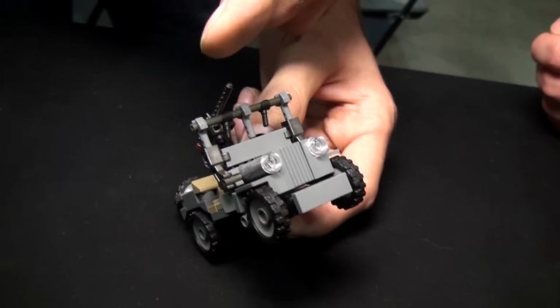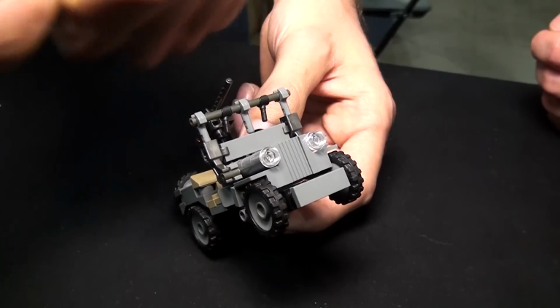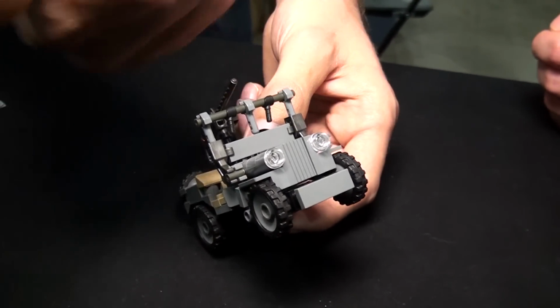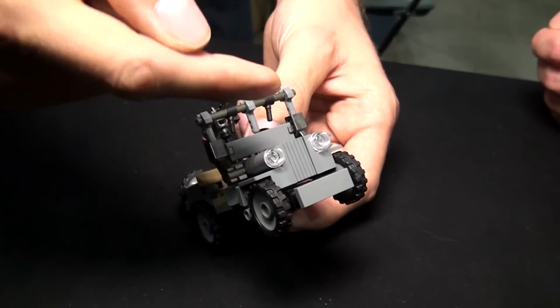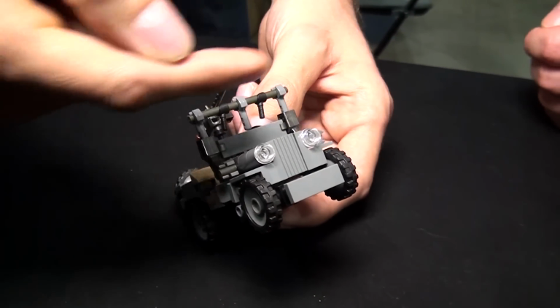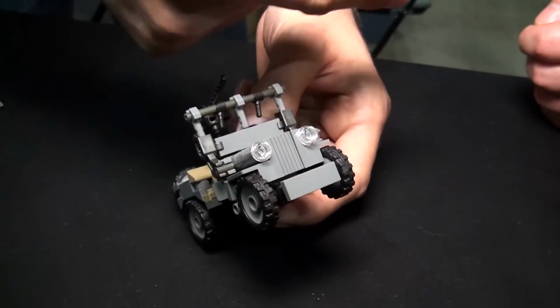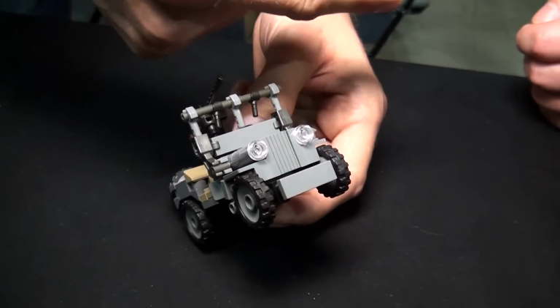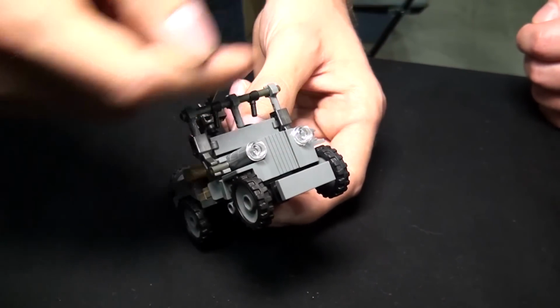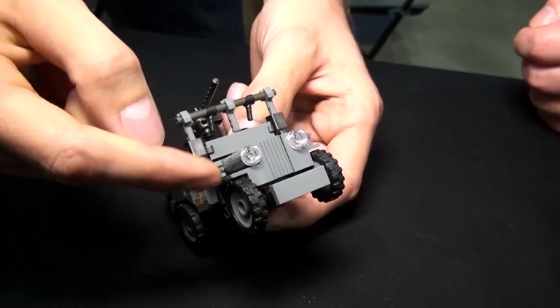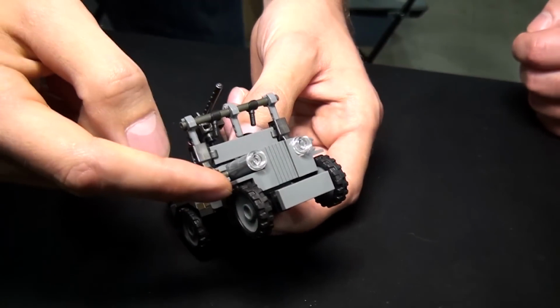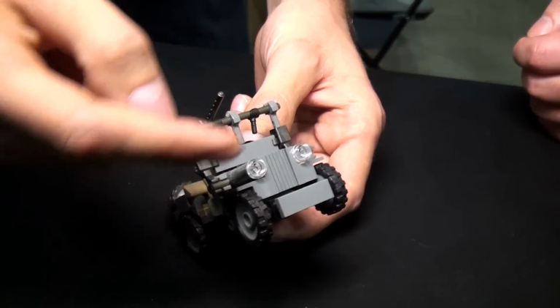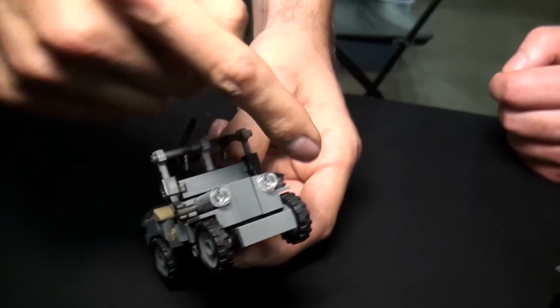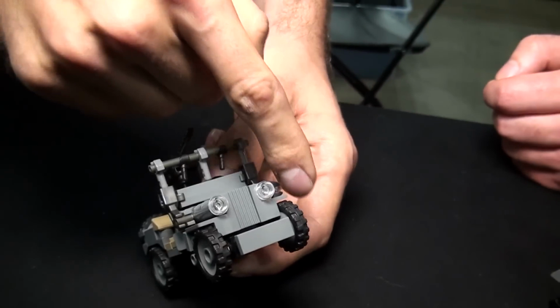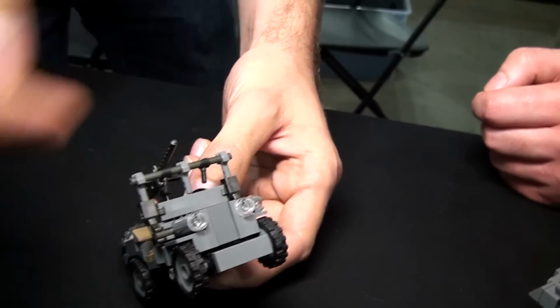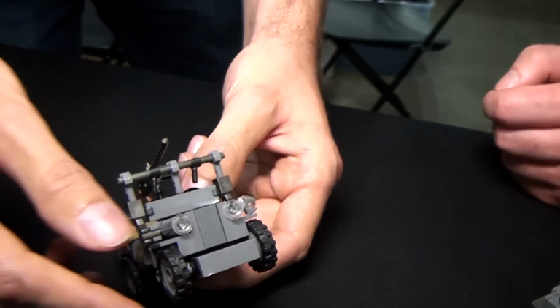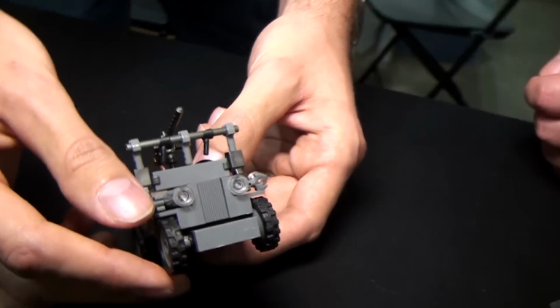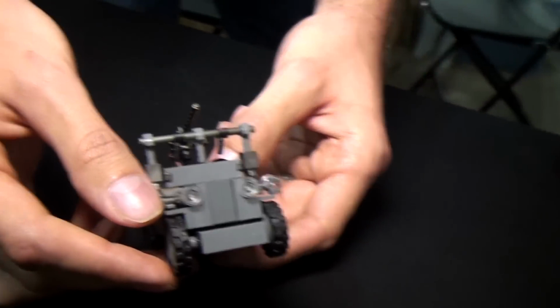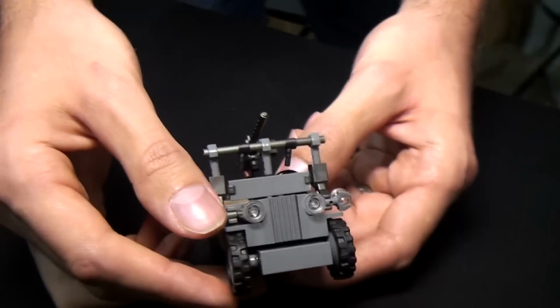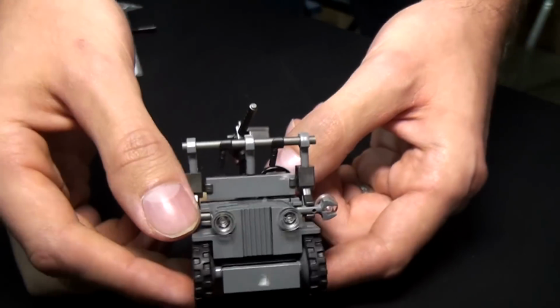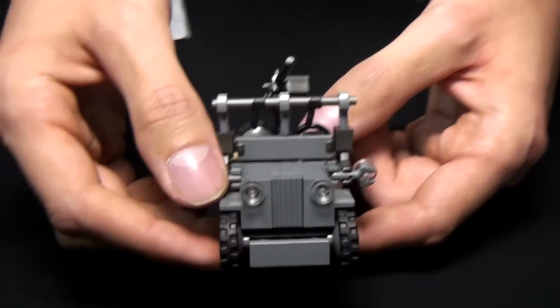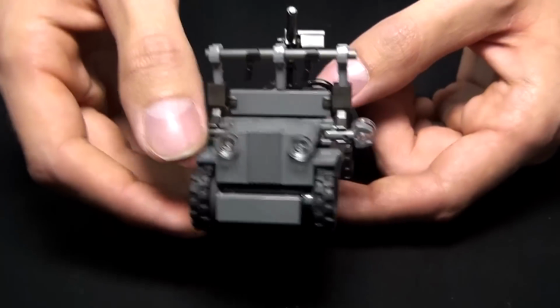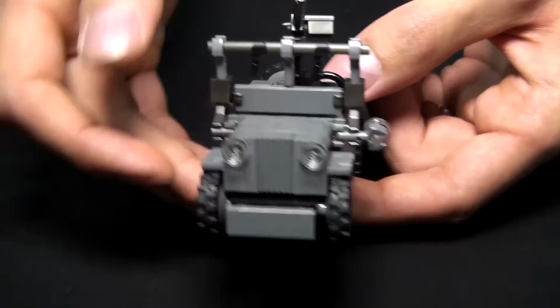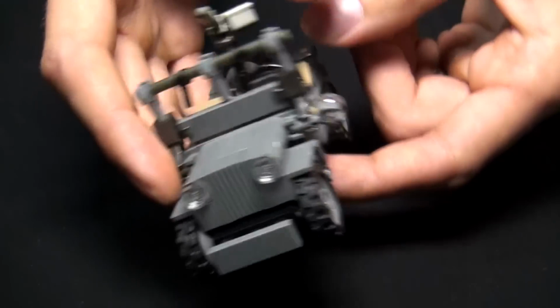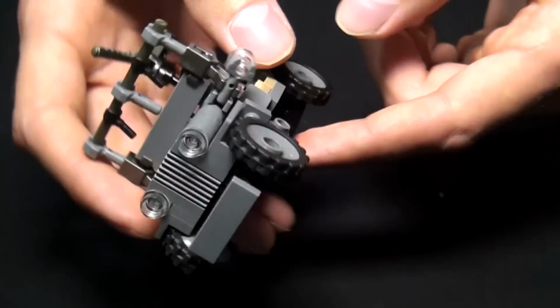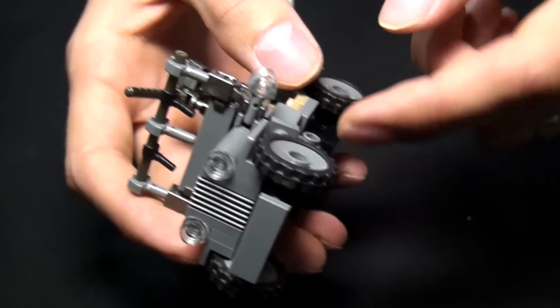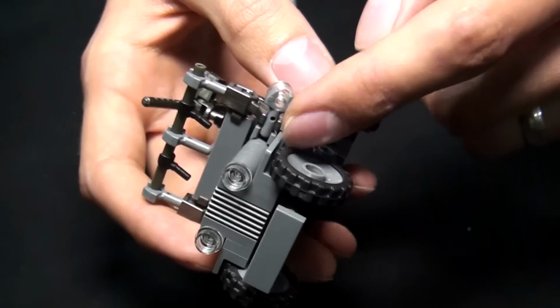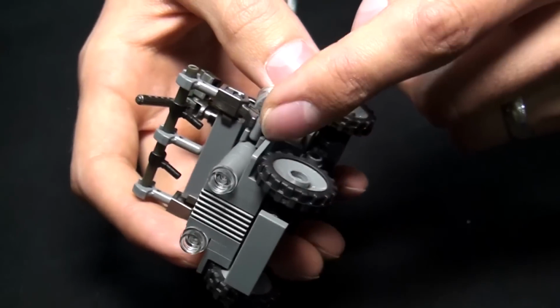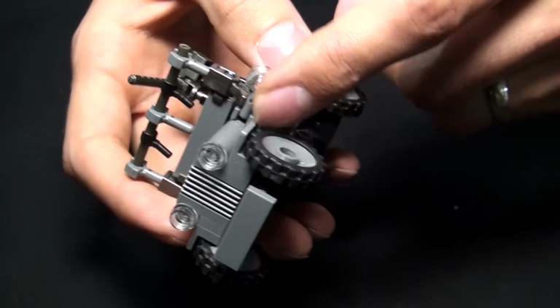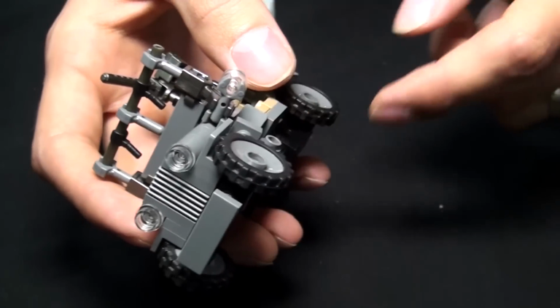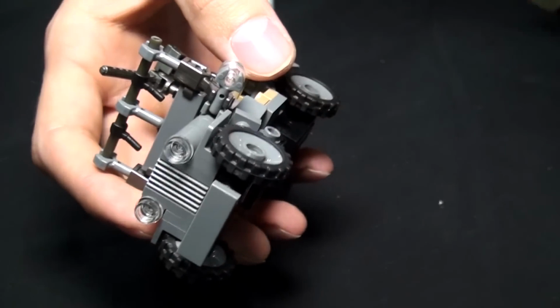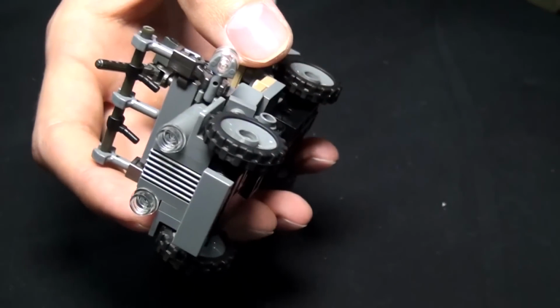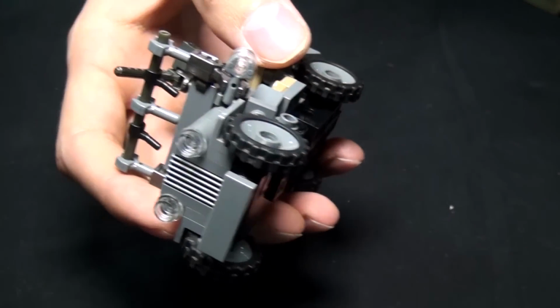Studs are facing this way, studs are facing that way. And then I put a panel on there to get the wheel well.